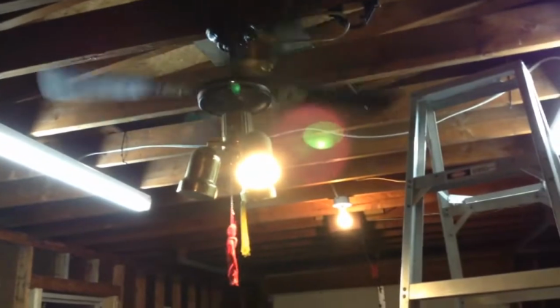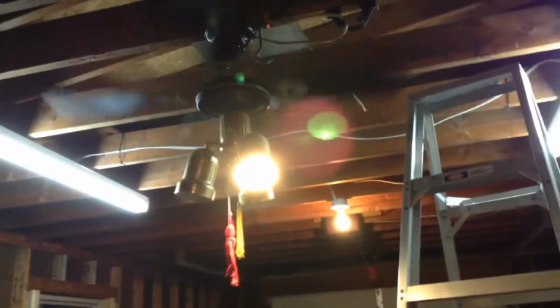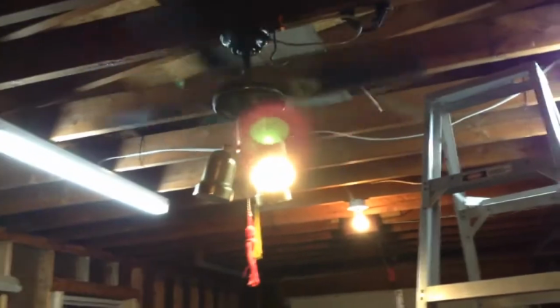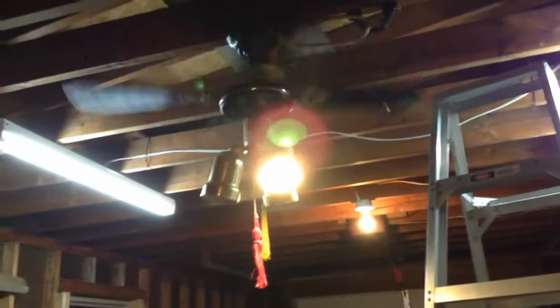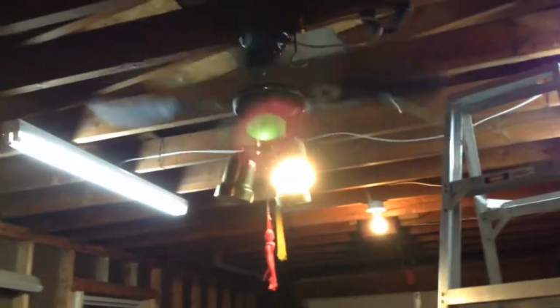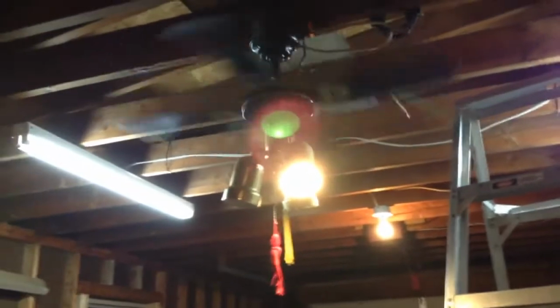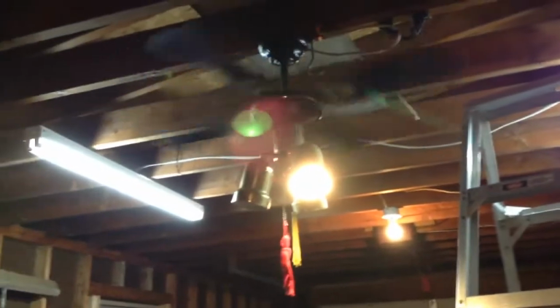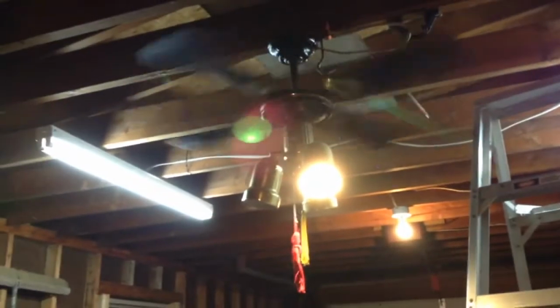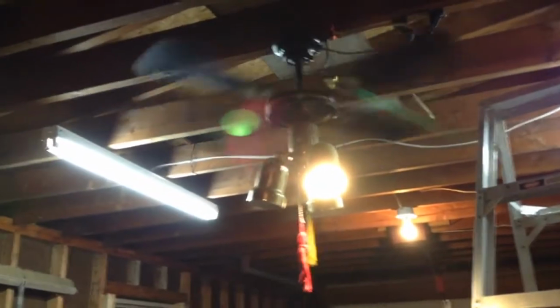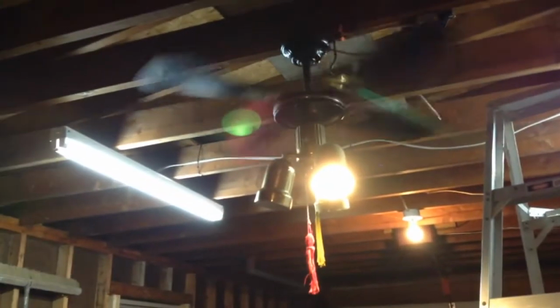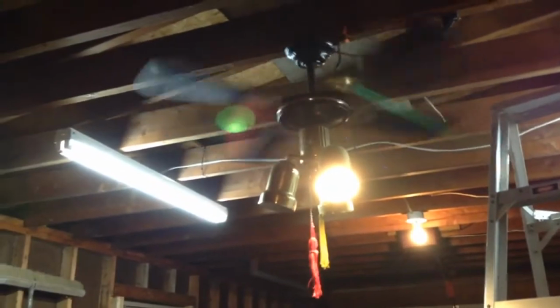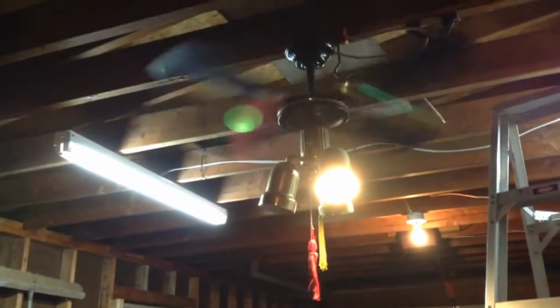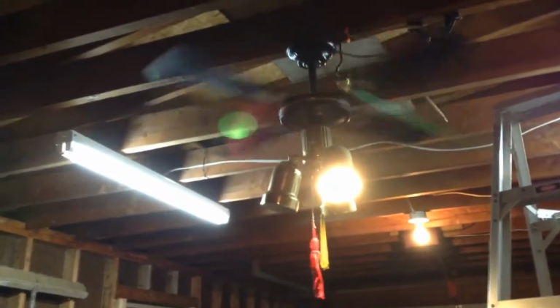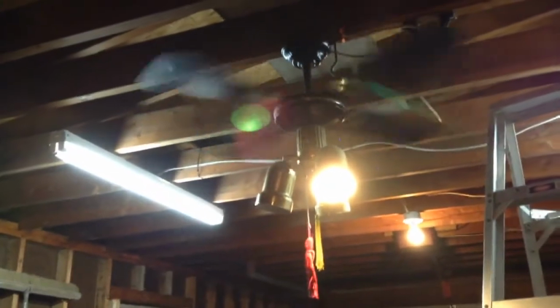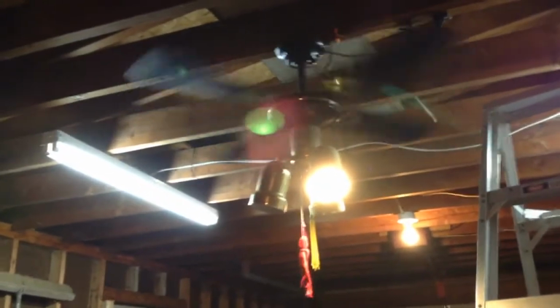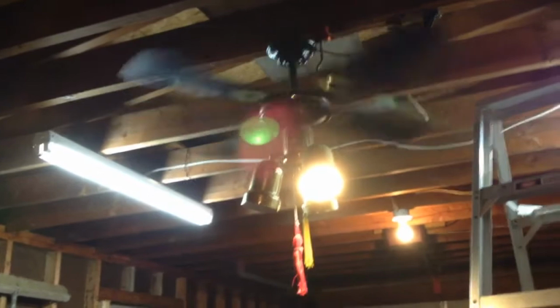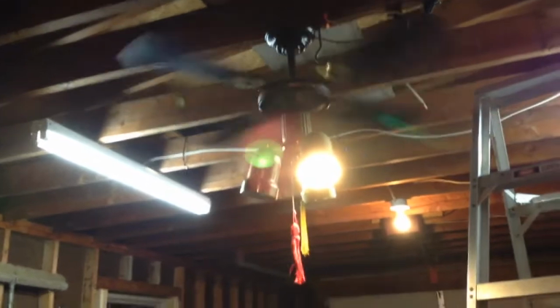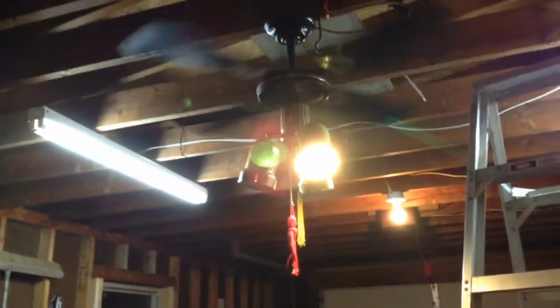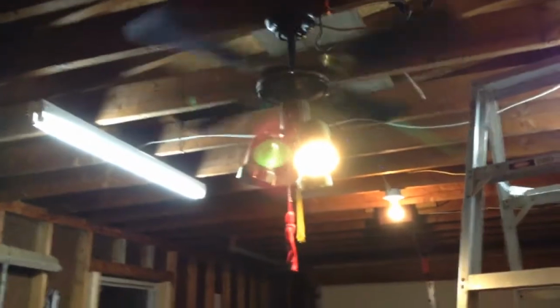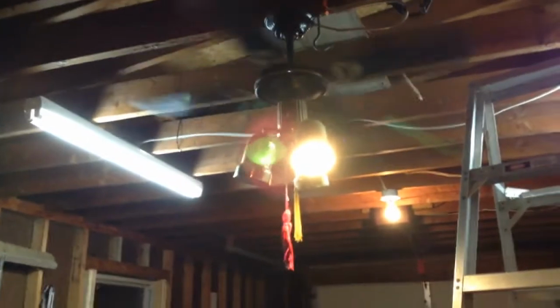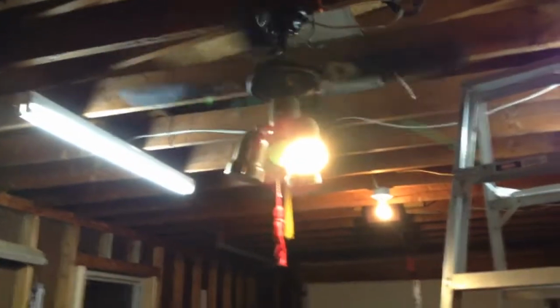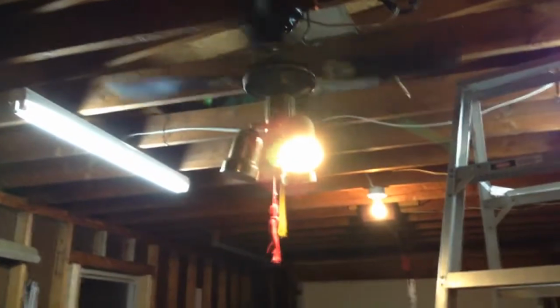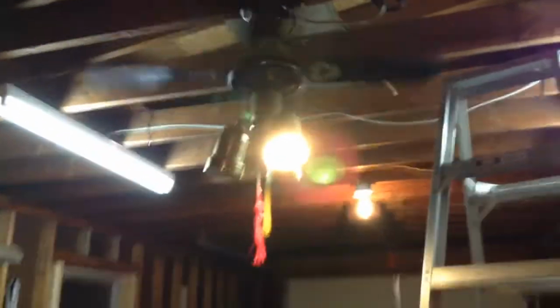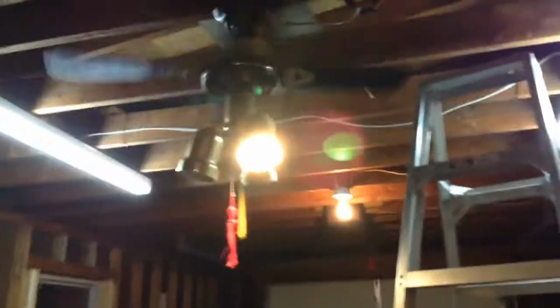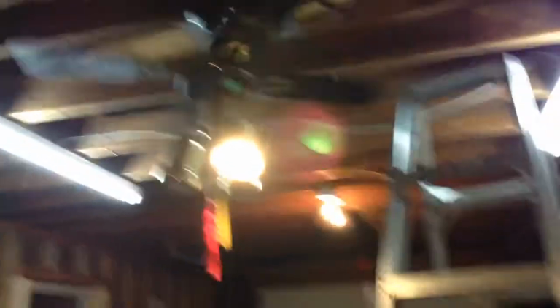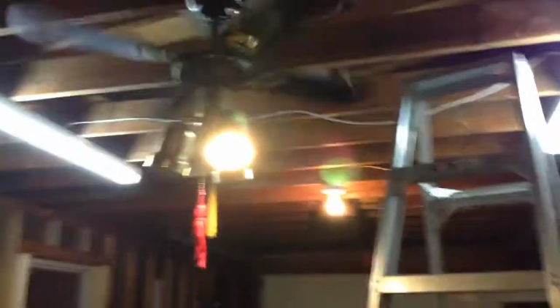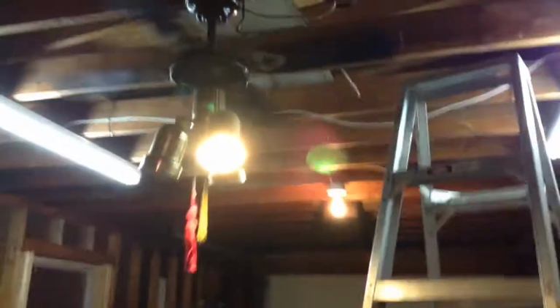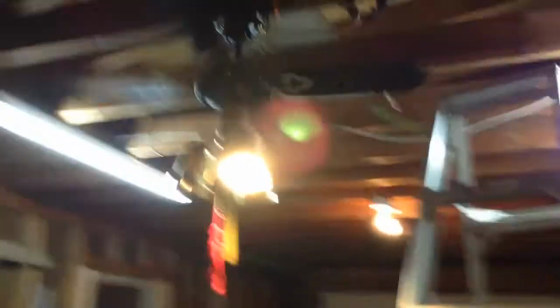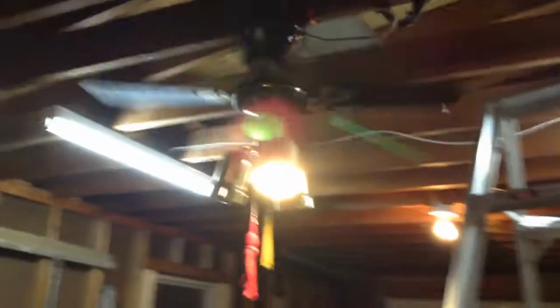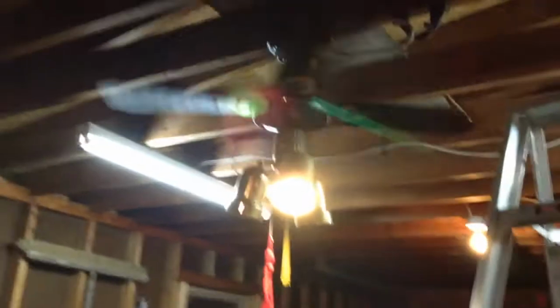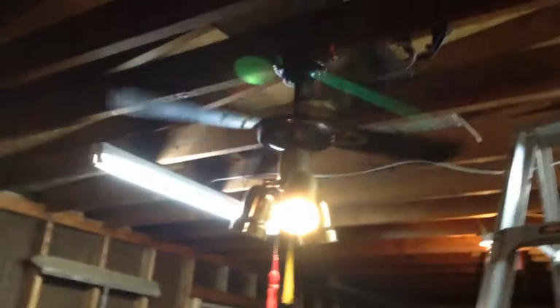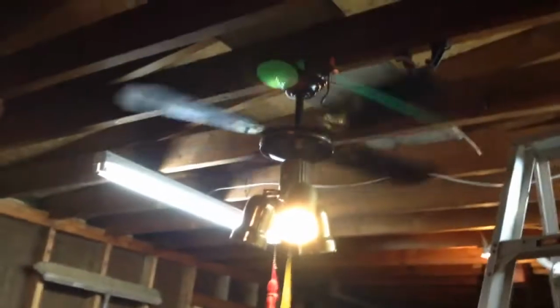I also got a new cord too, because I had to use my other one for my light out in the shed.